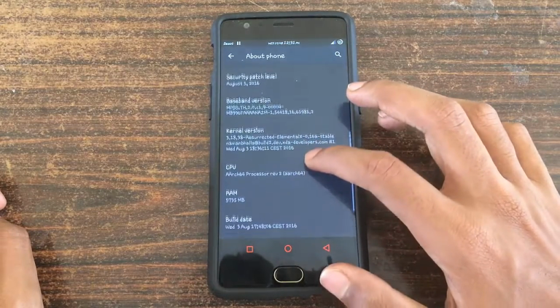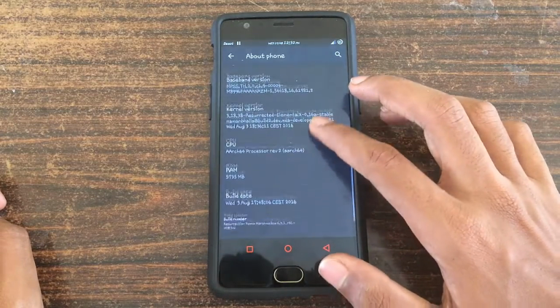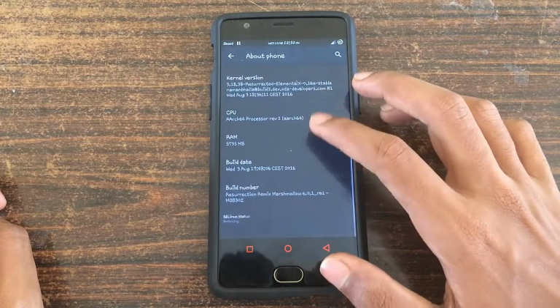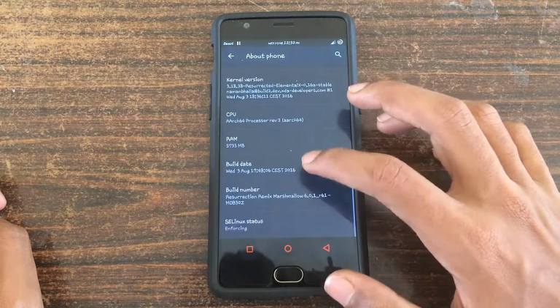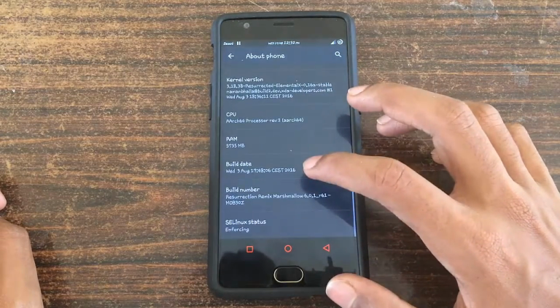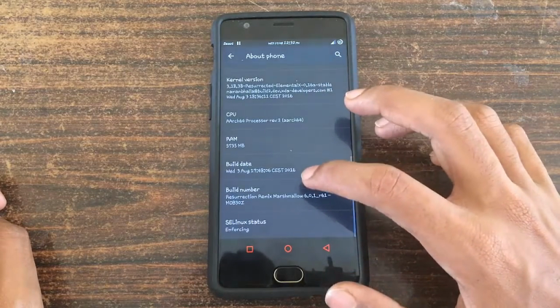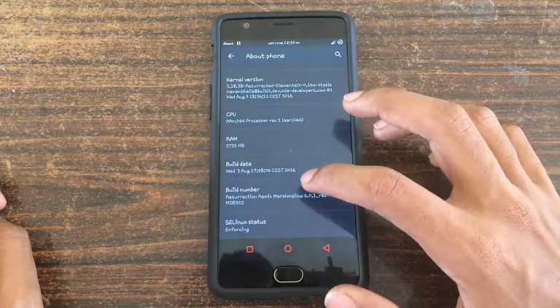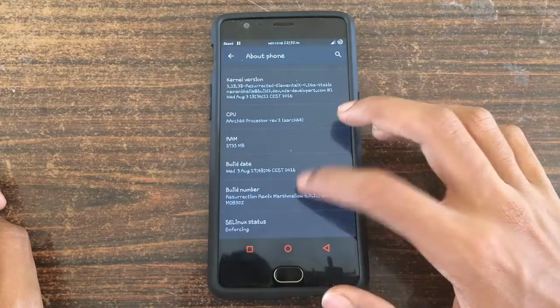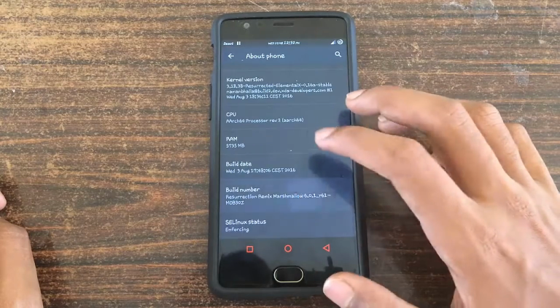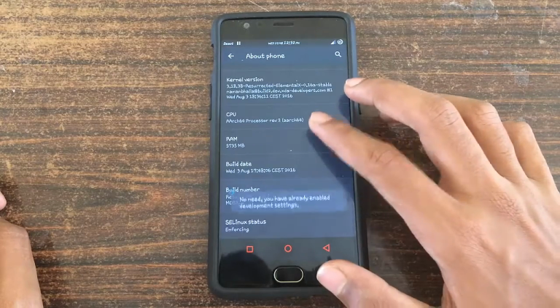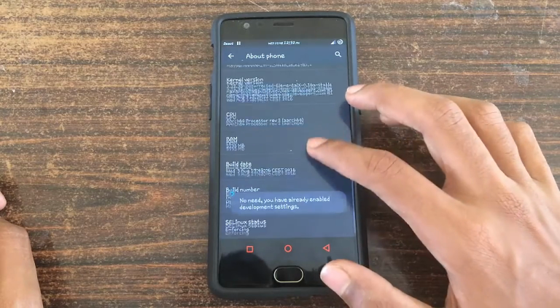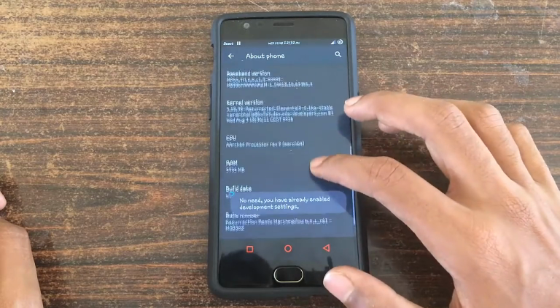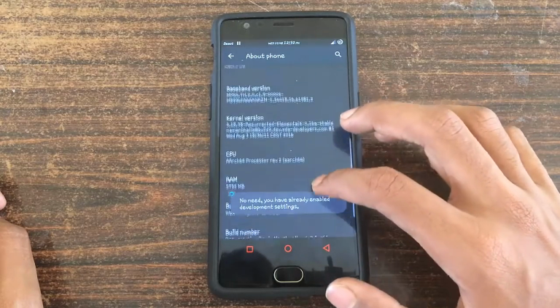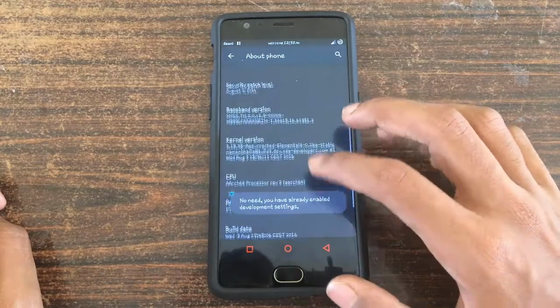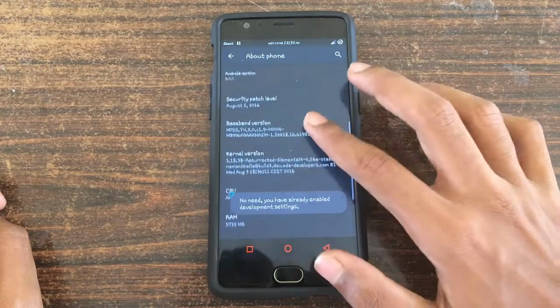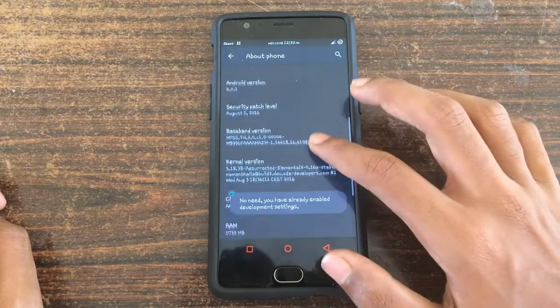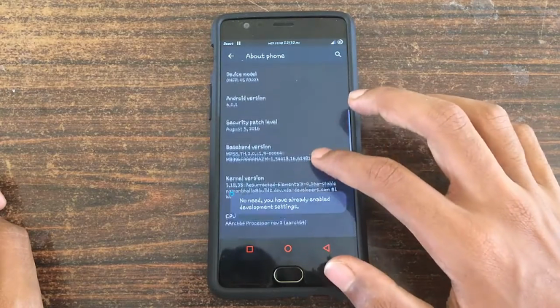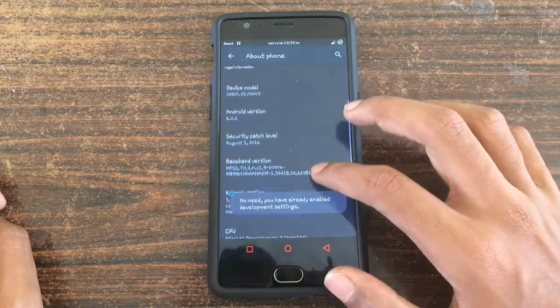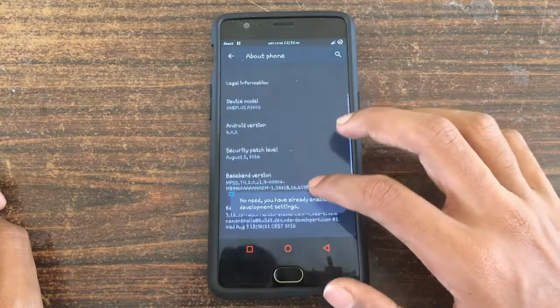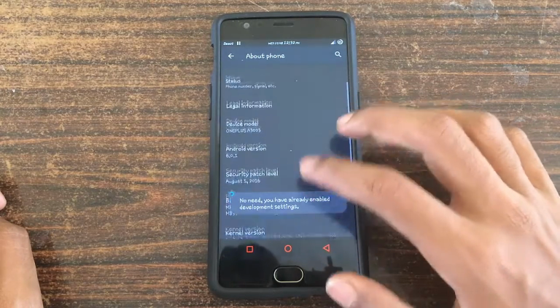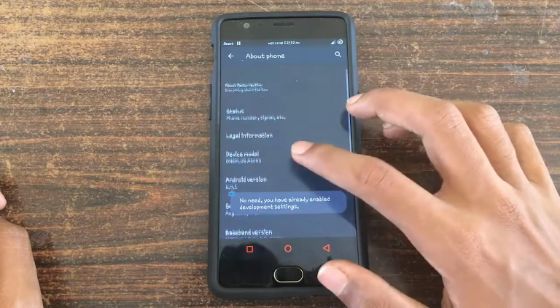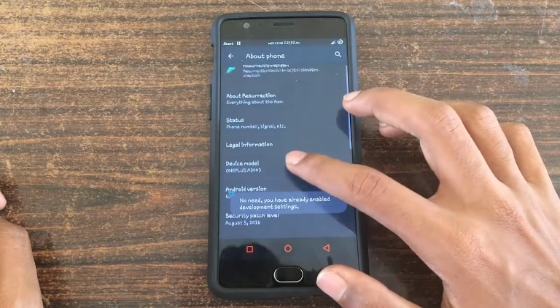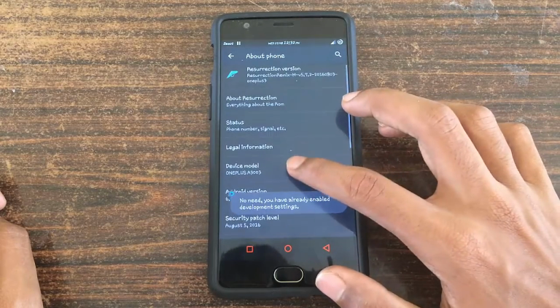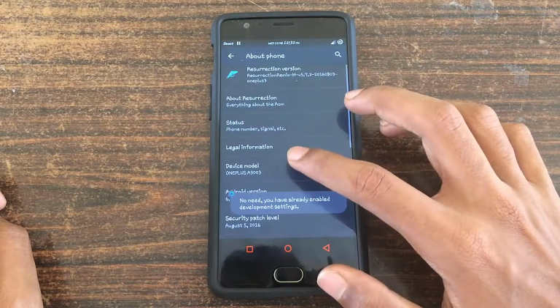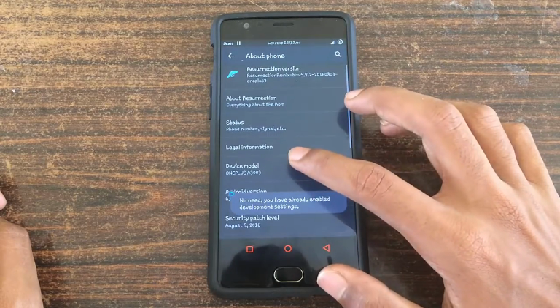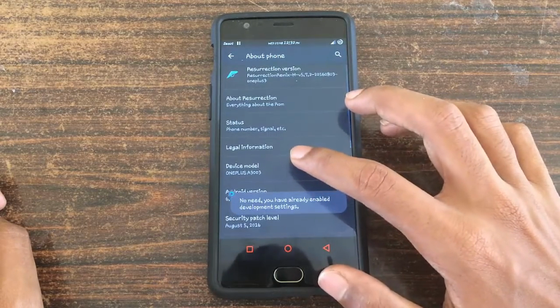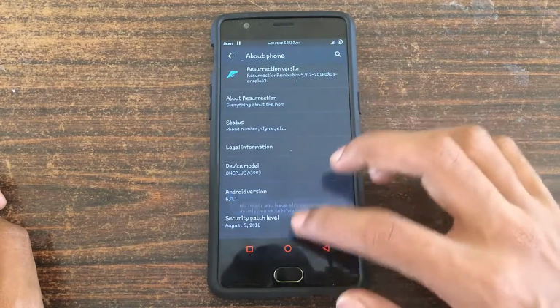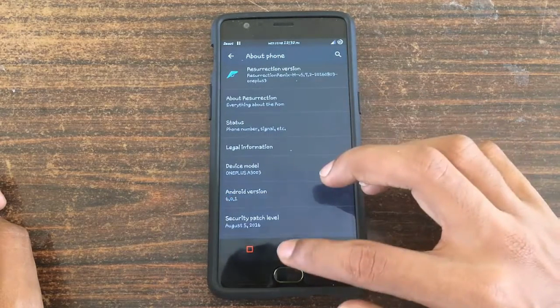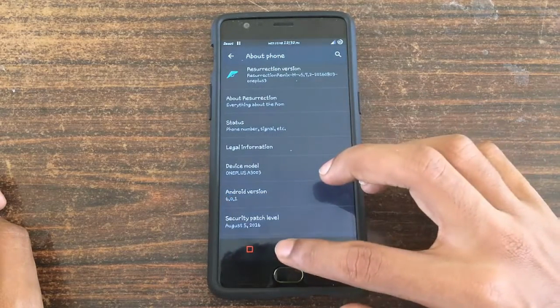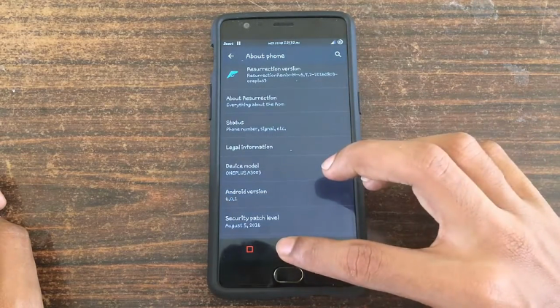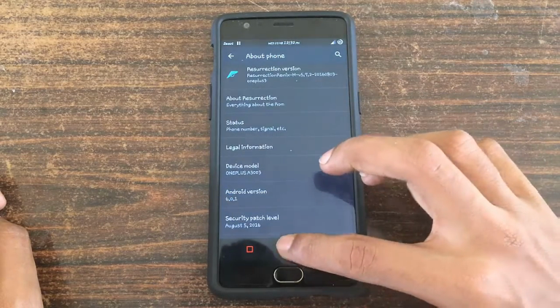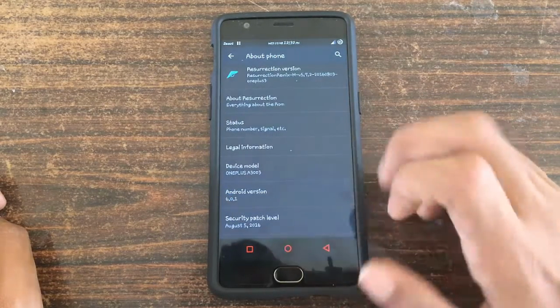So currently I am running Resurrection Remix OS. Without any further ado, let's get started.